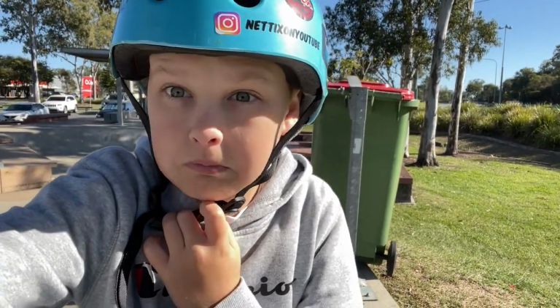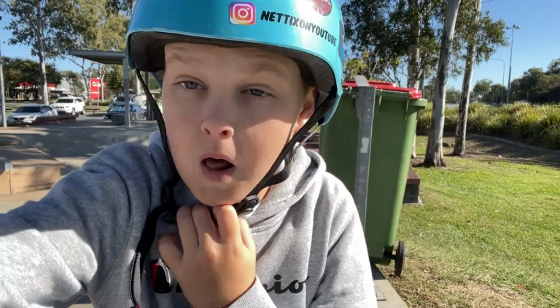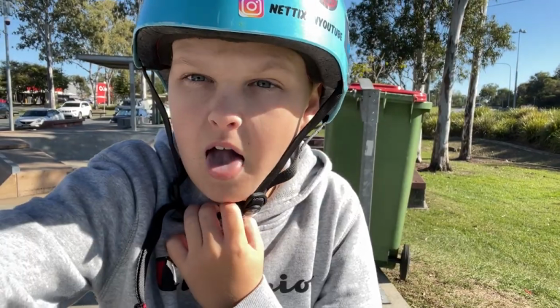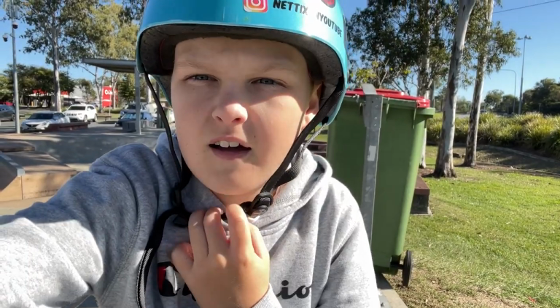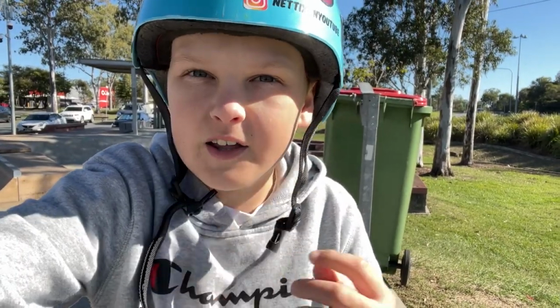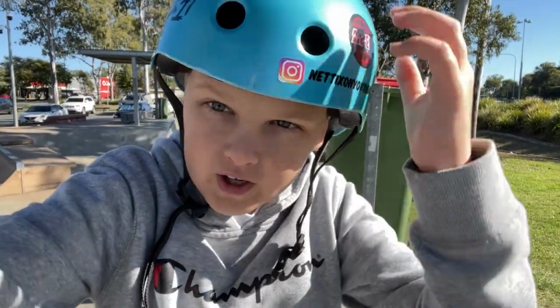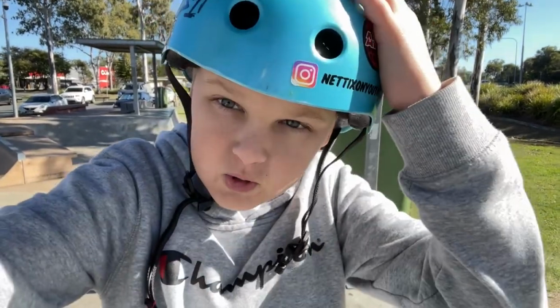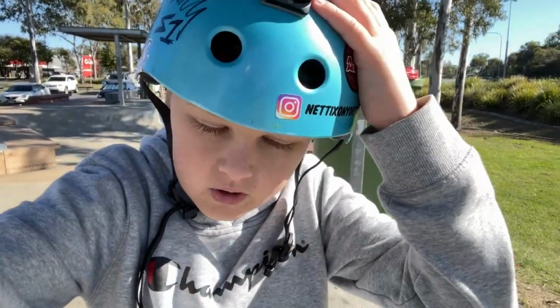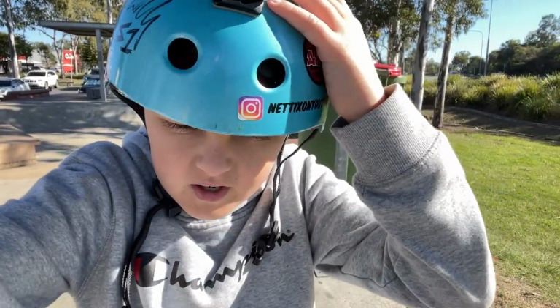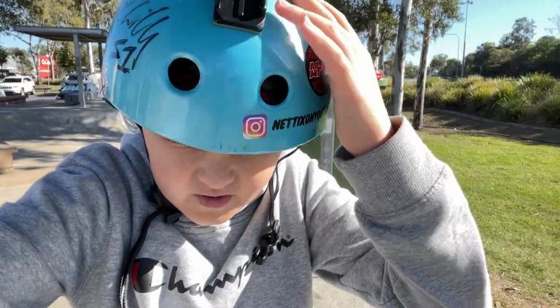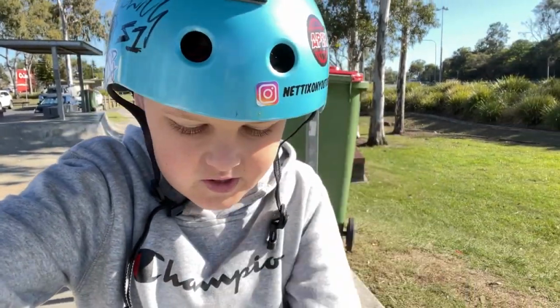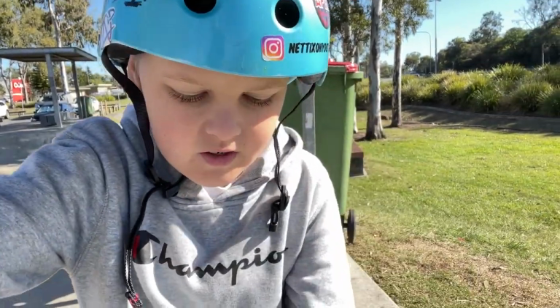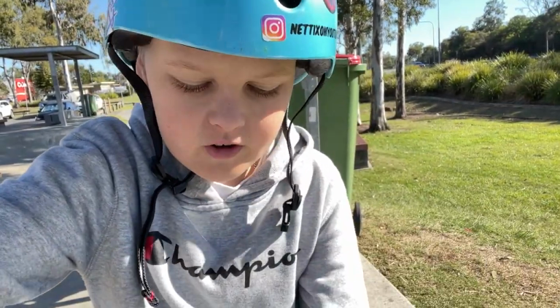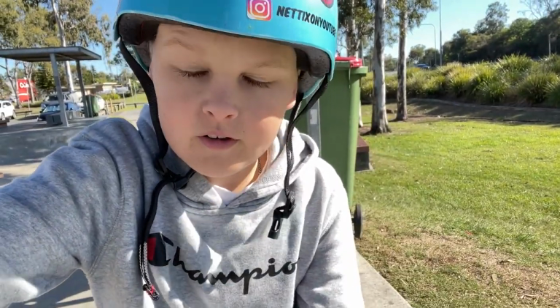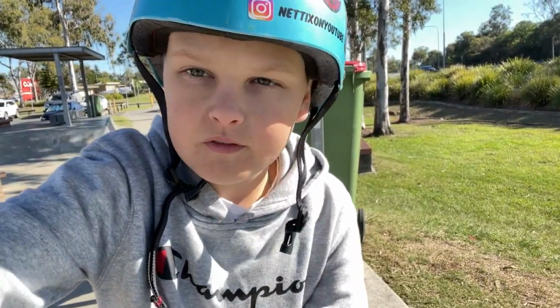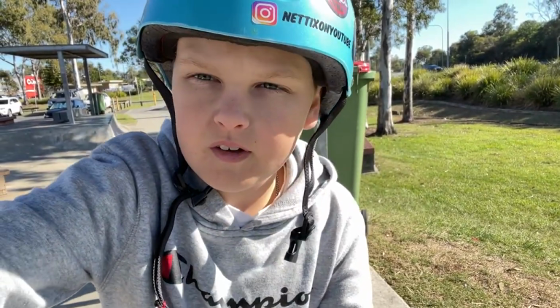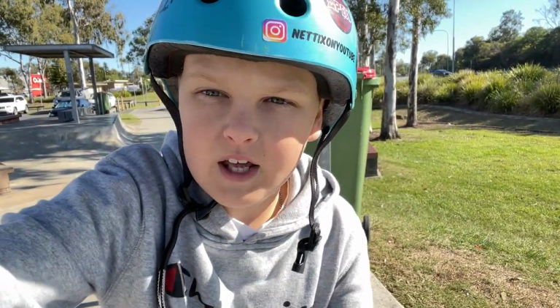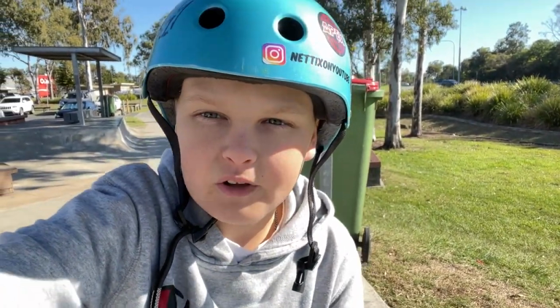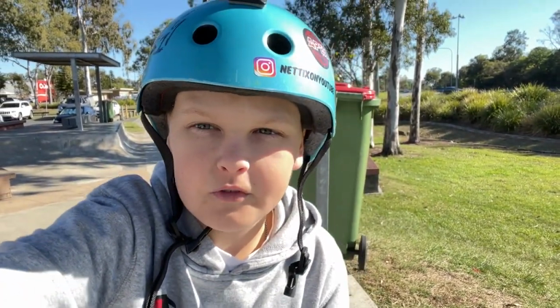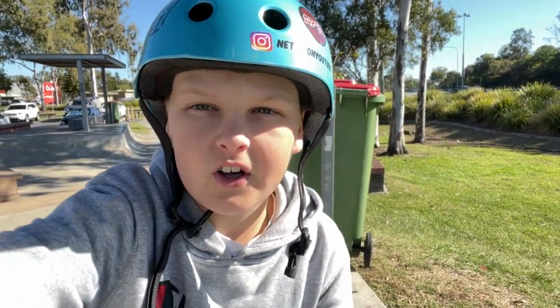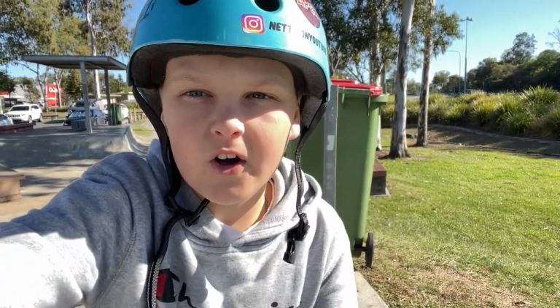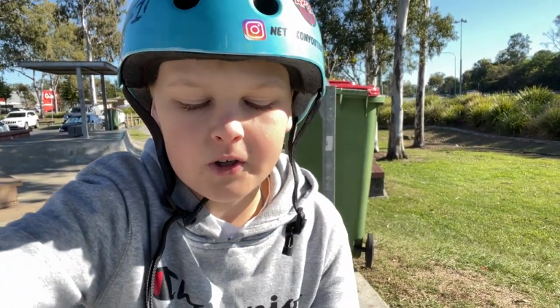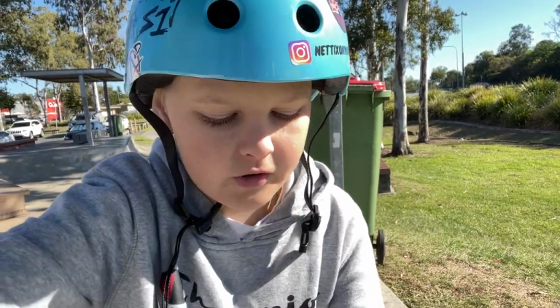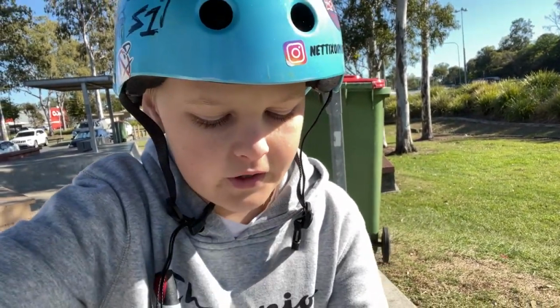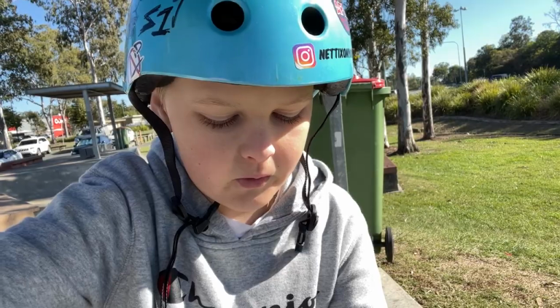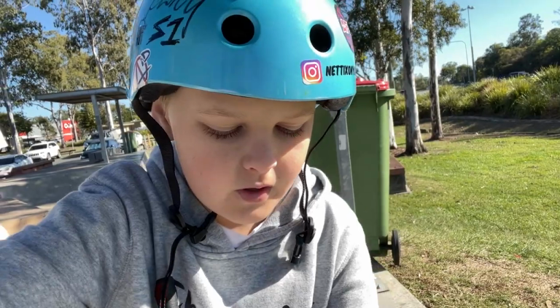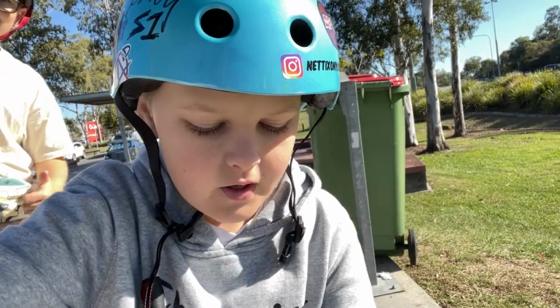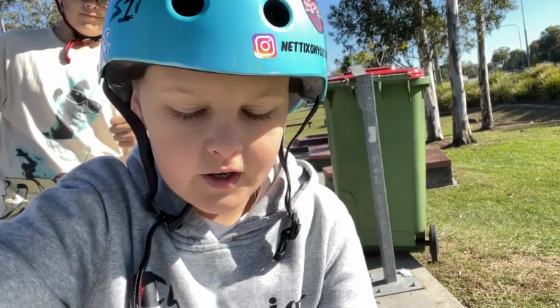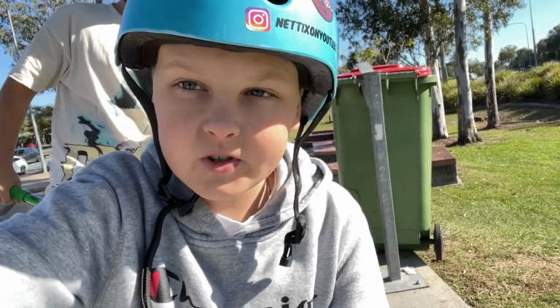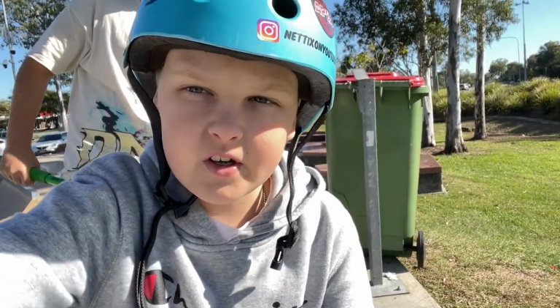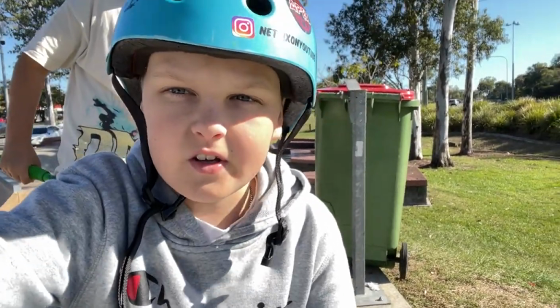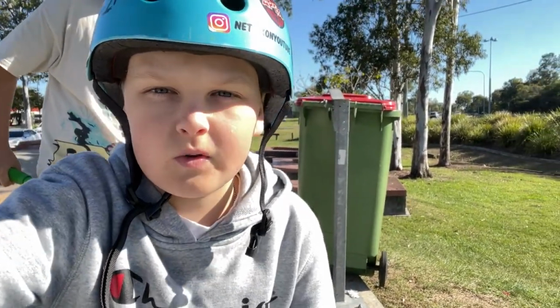That's the end of the how to feeble video. I hope you got the feeble. I'll see you guys in the next one.